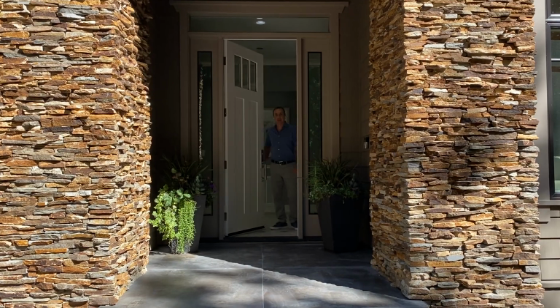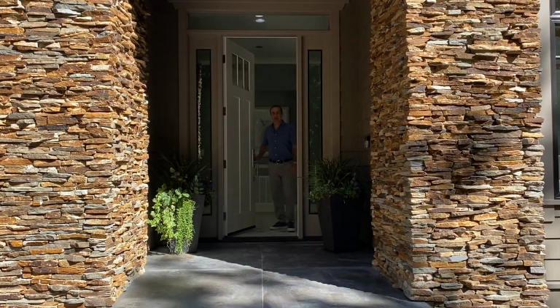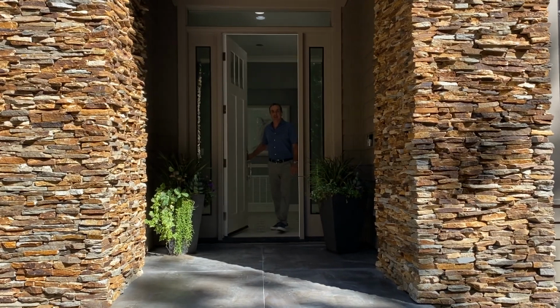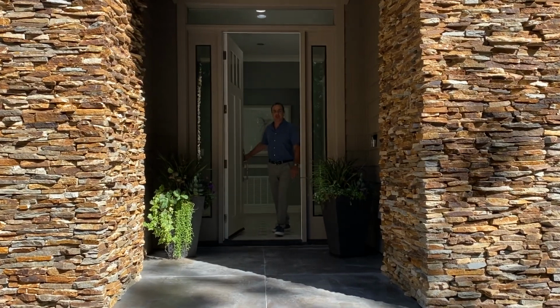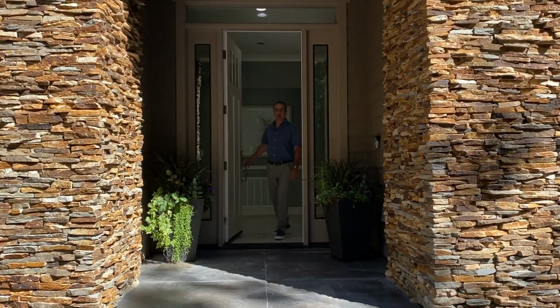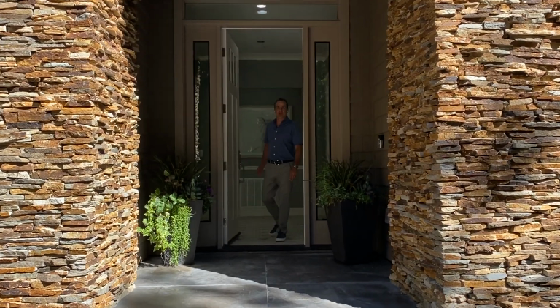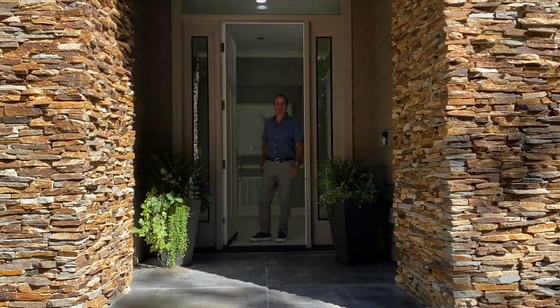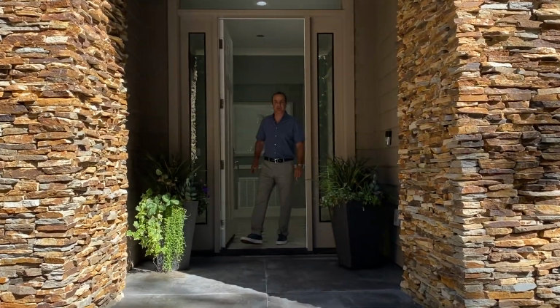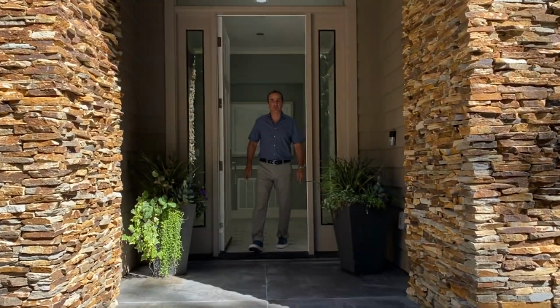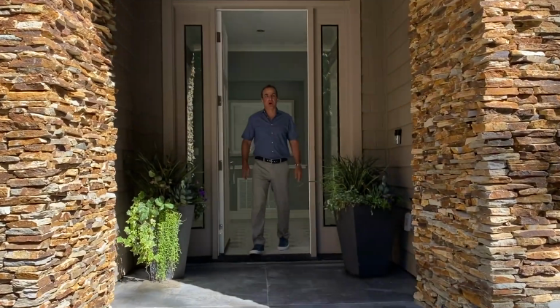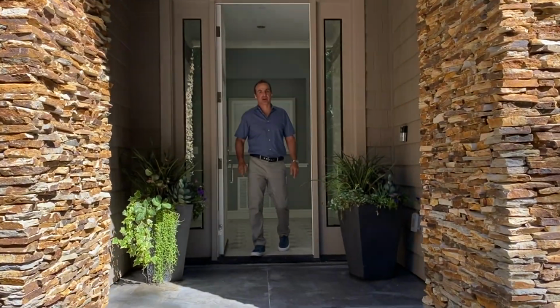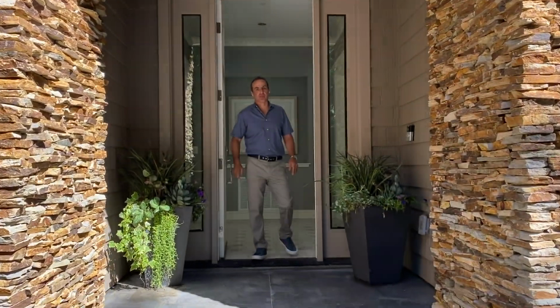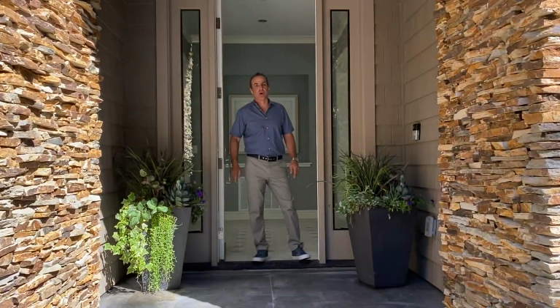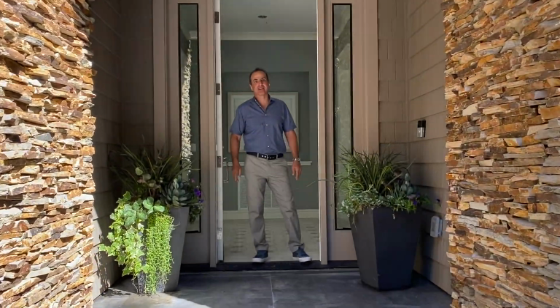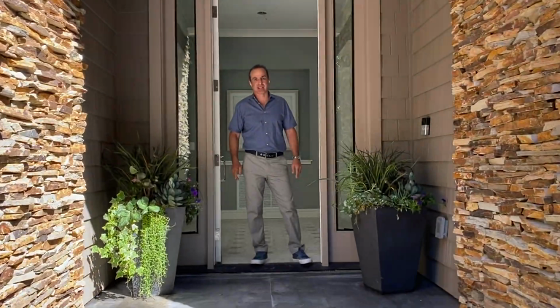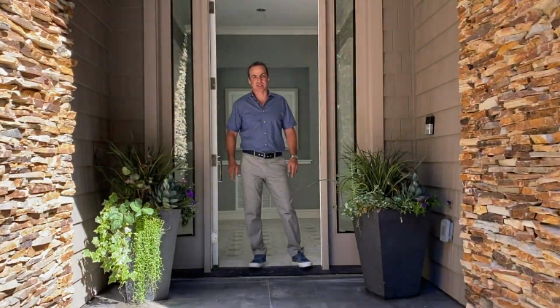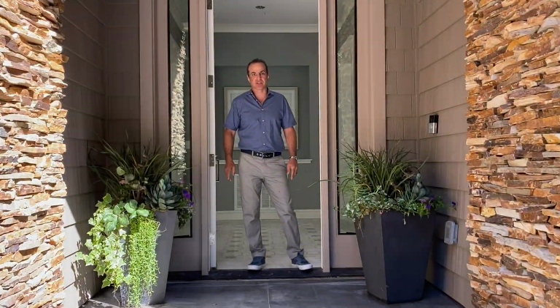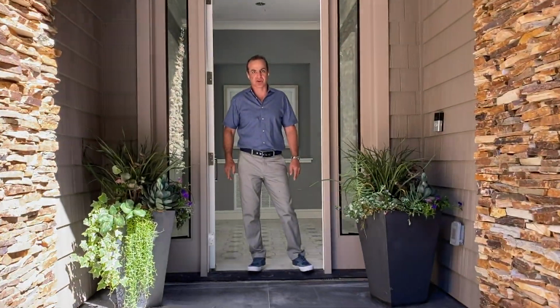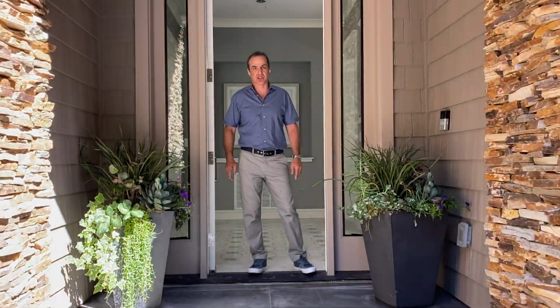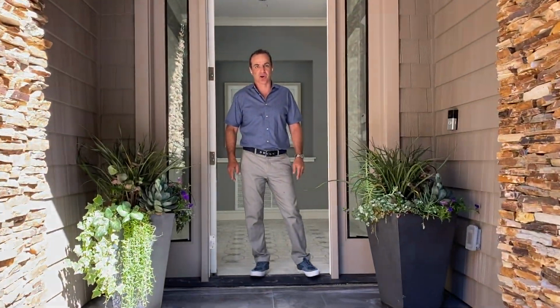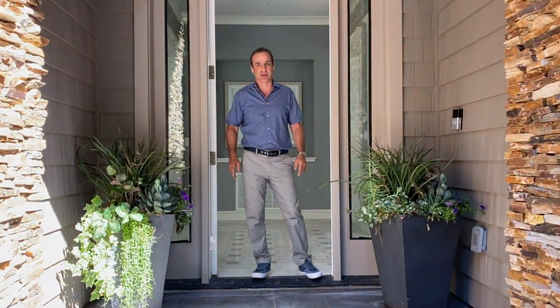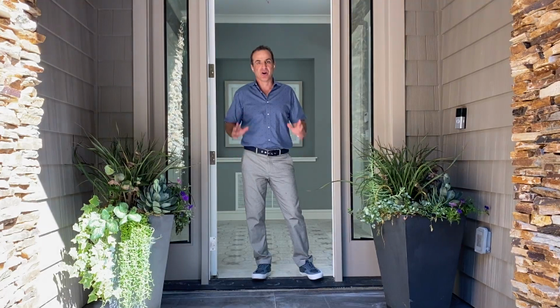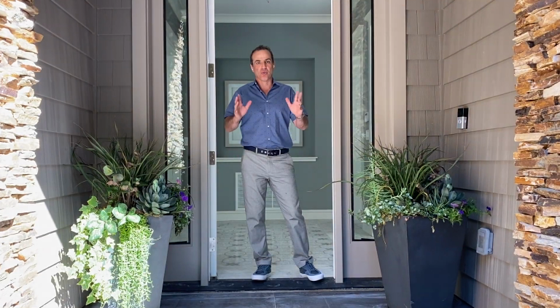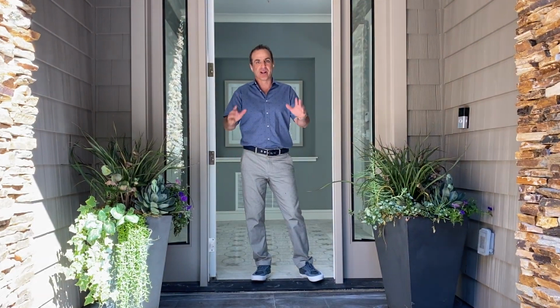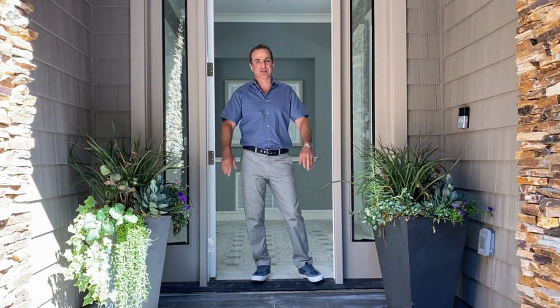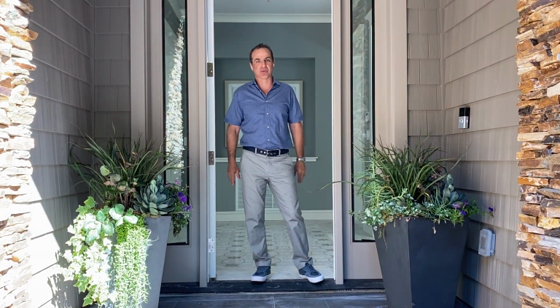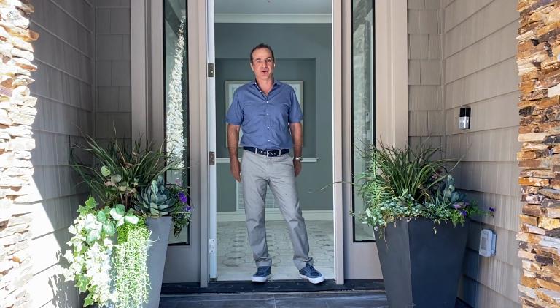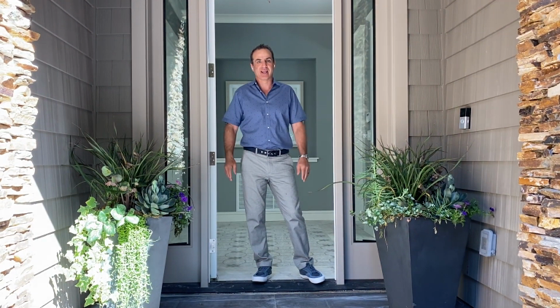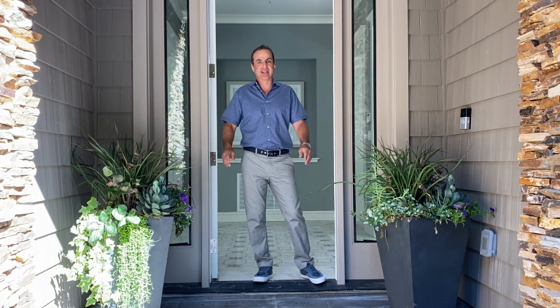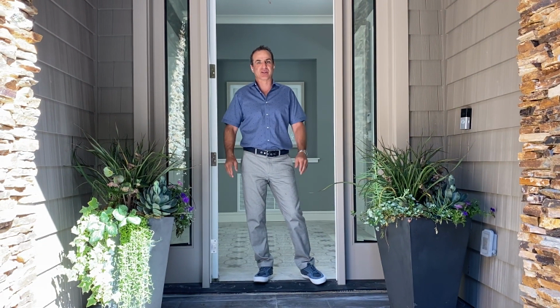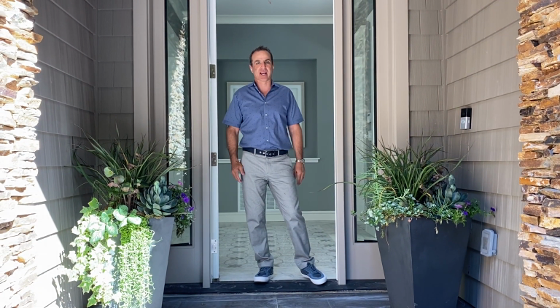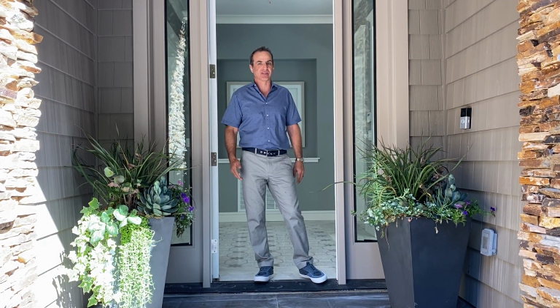Hello everyone, it's Greg Simpson. Welcome to 16021 Wood Acres Road in Los Gatos.